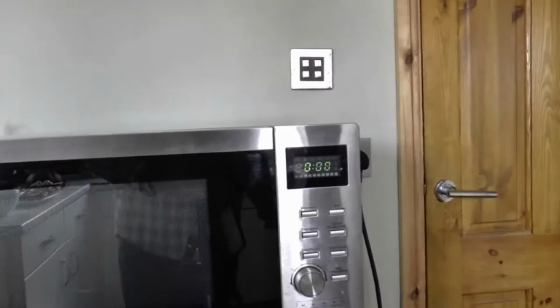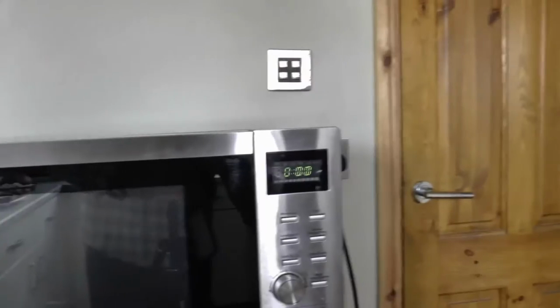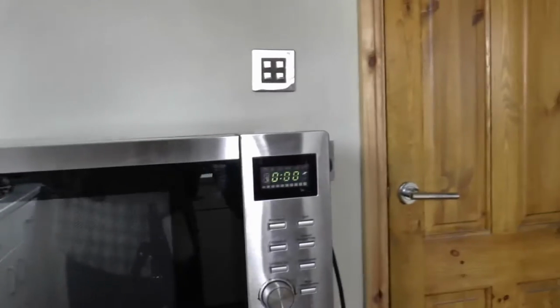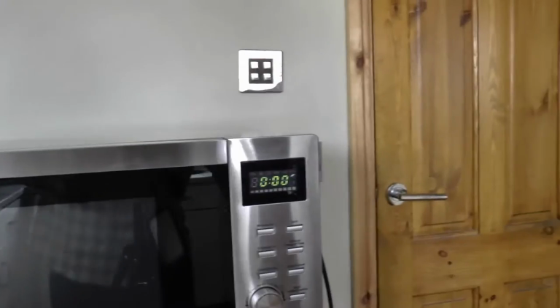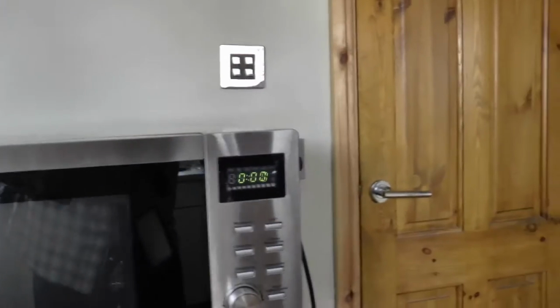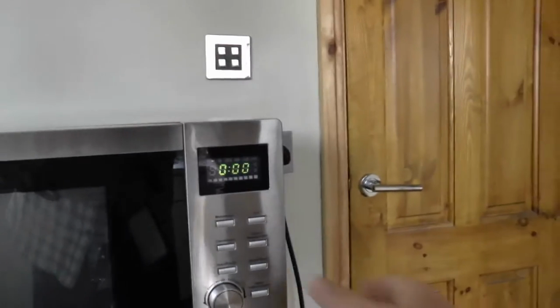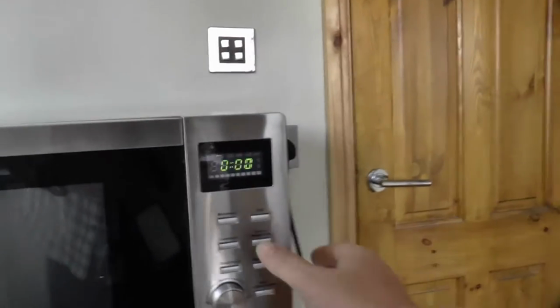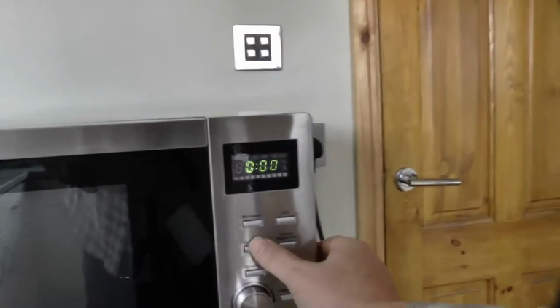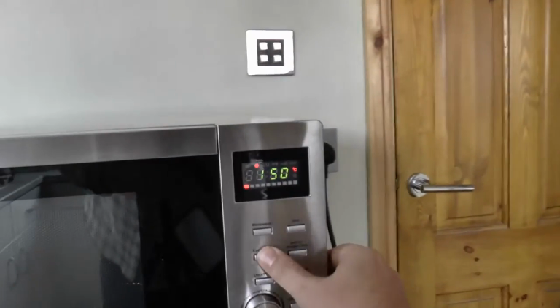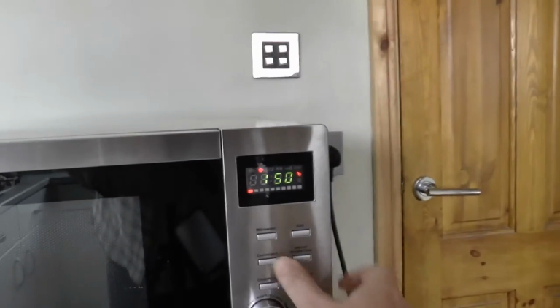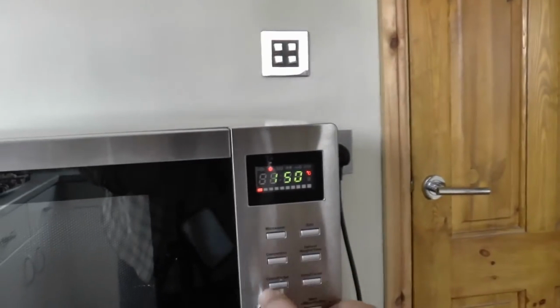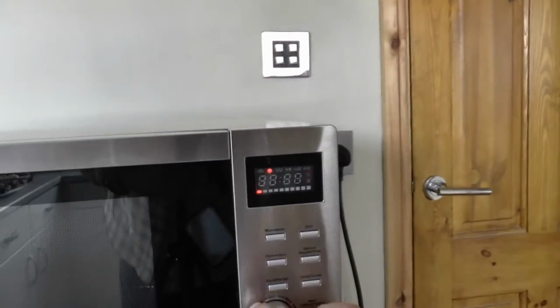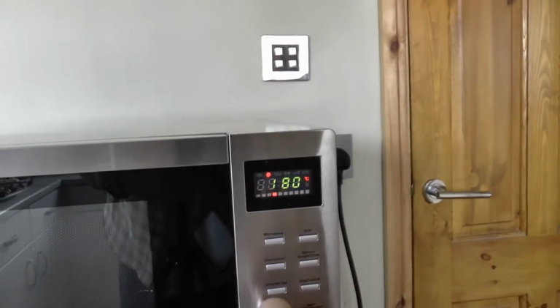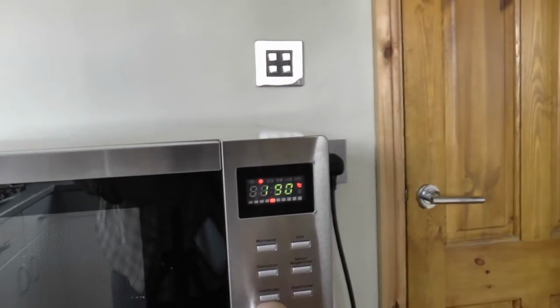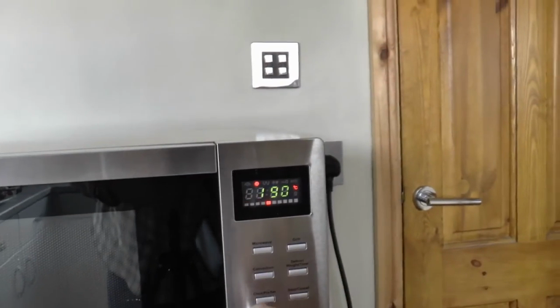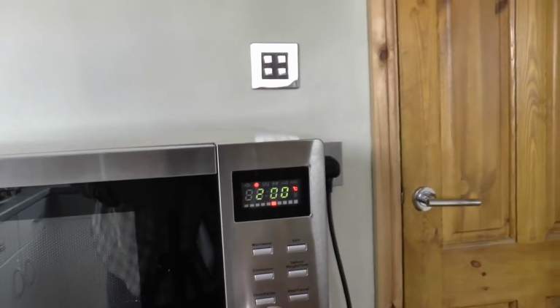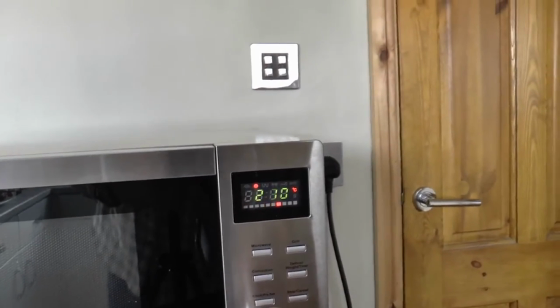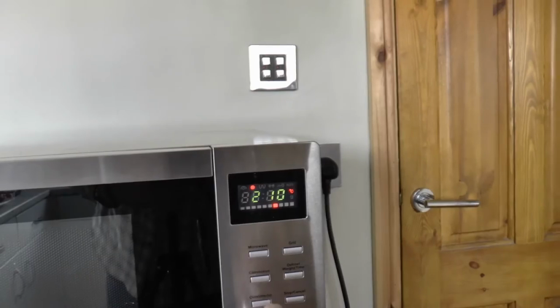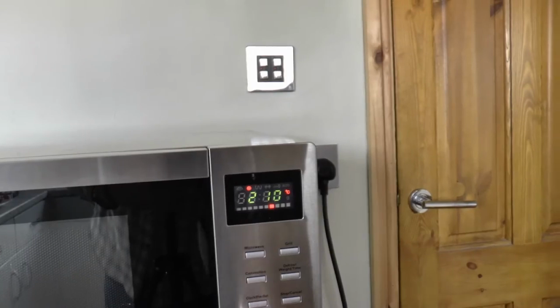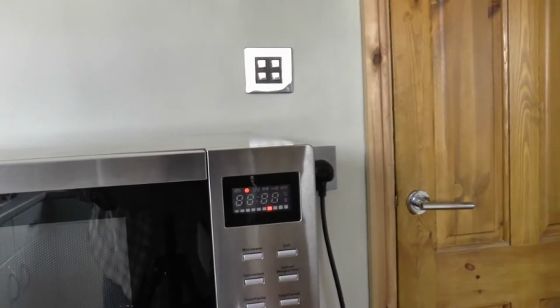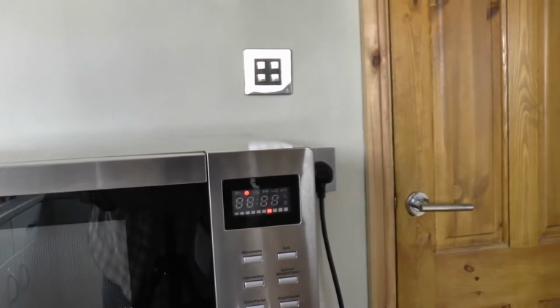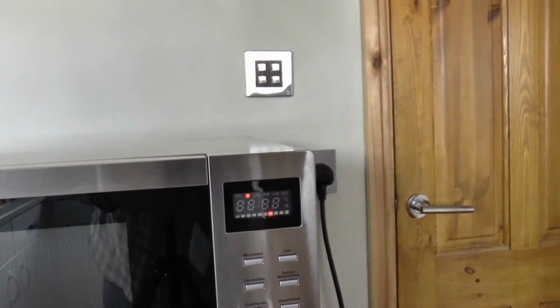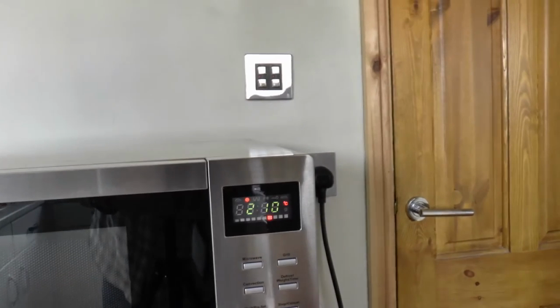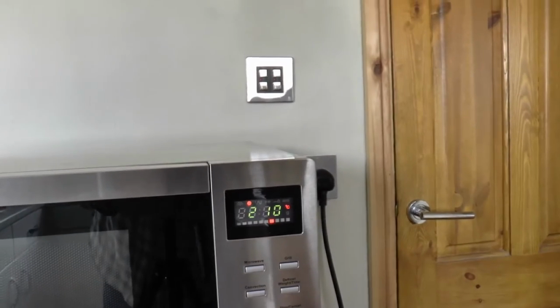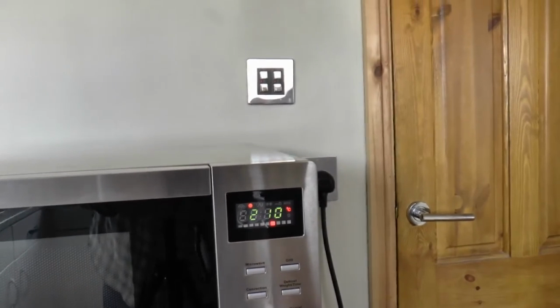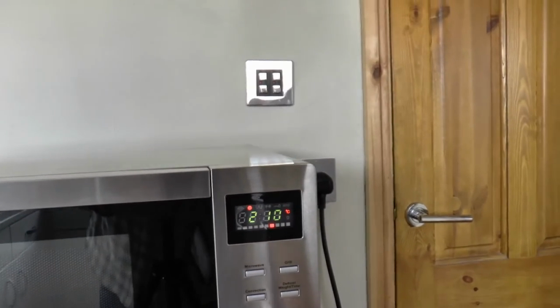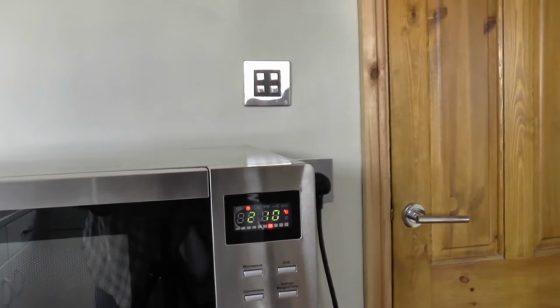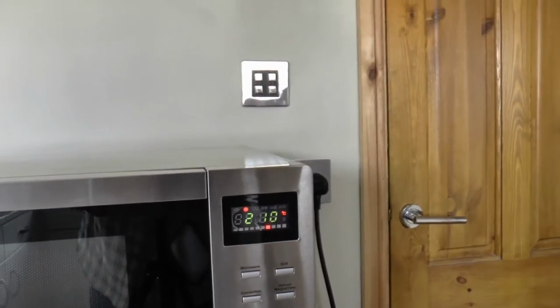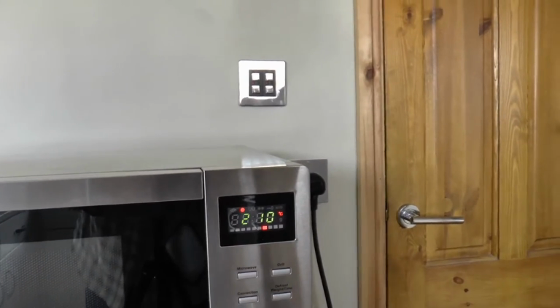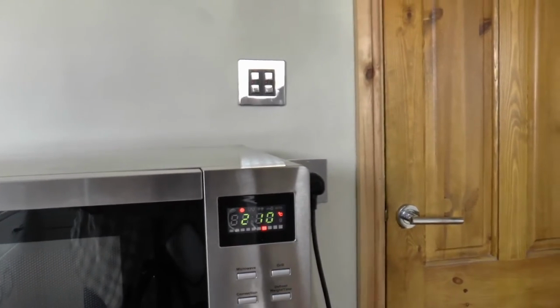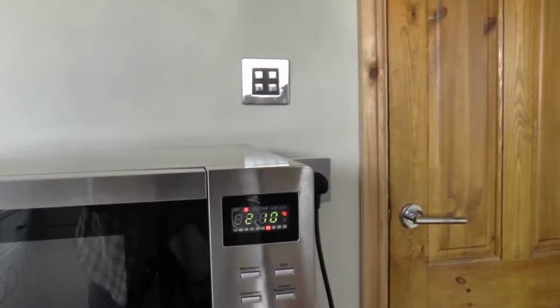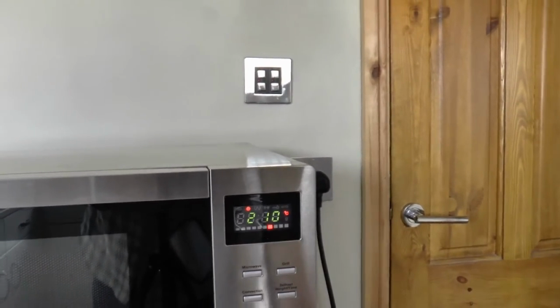First, put the oven on at 210 degrees Celsius to warm up.